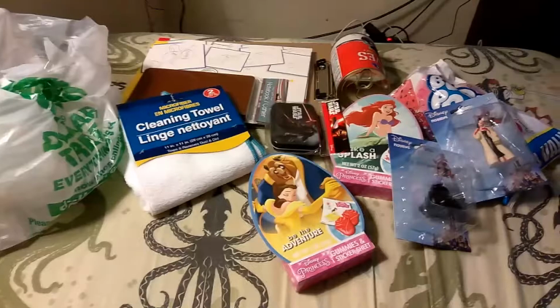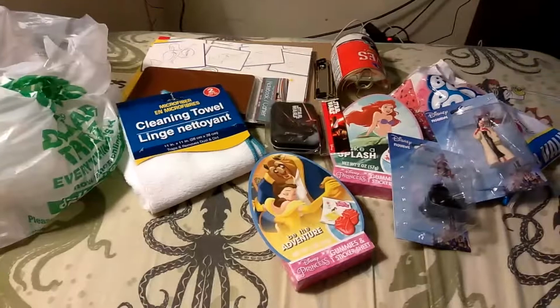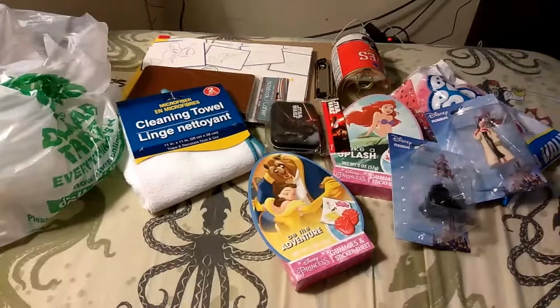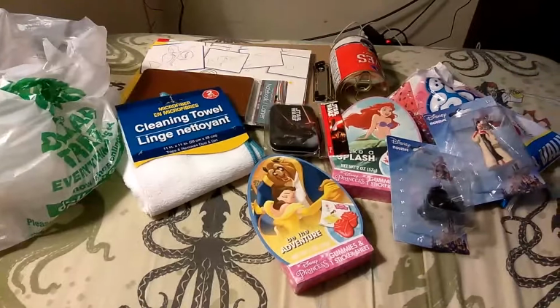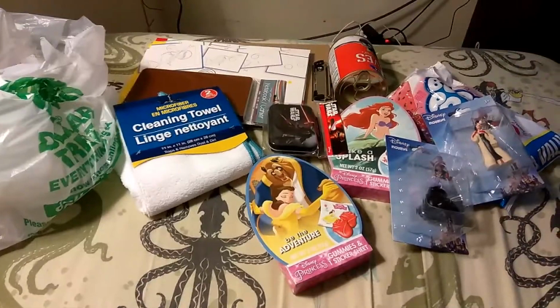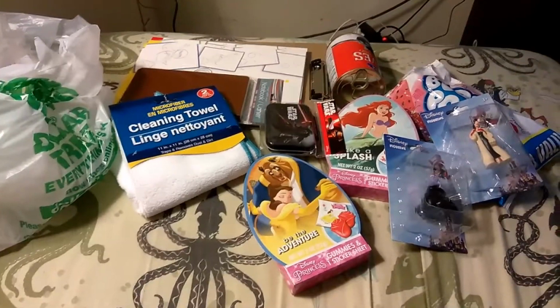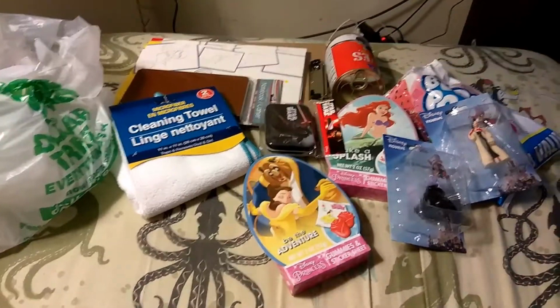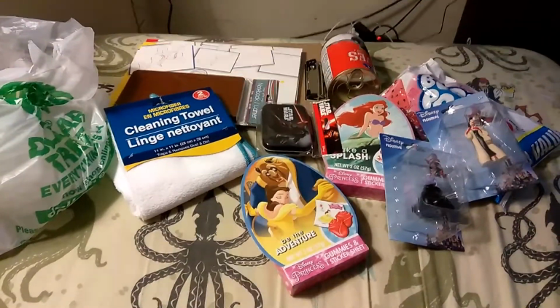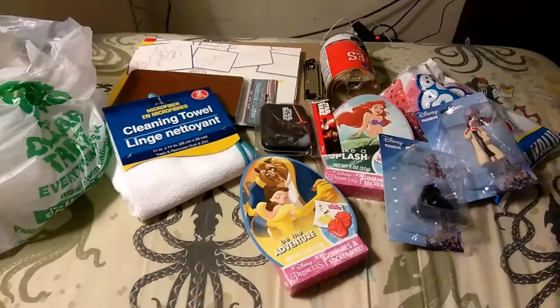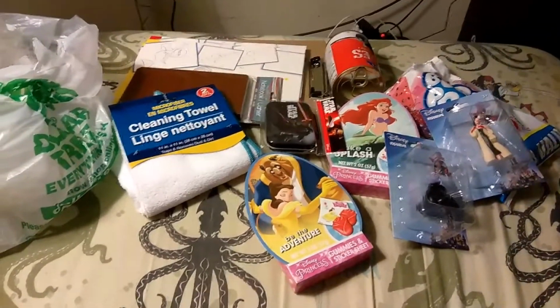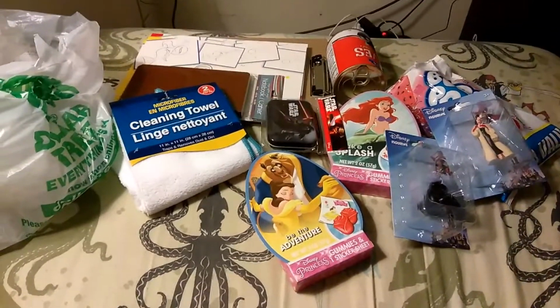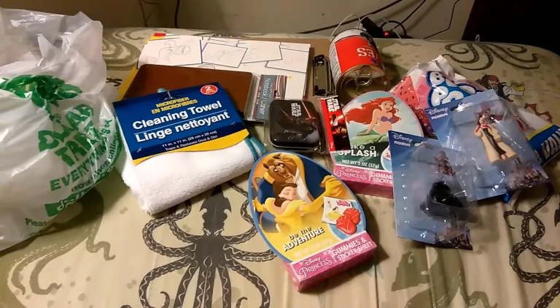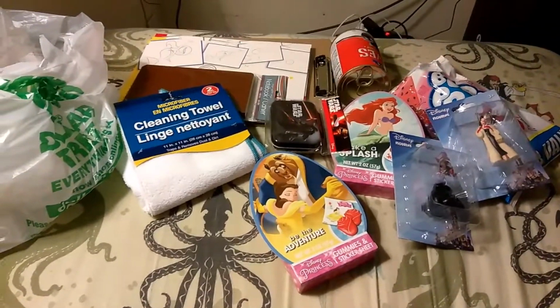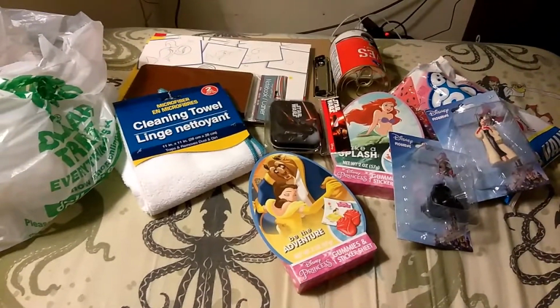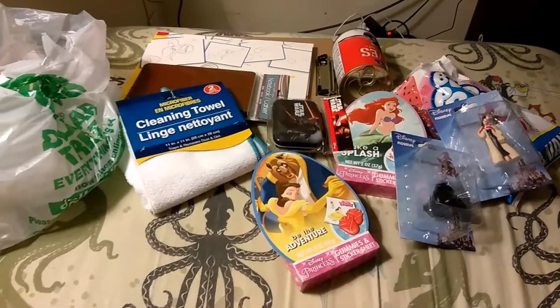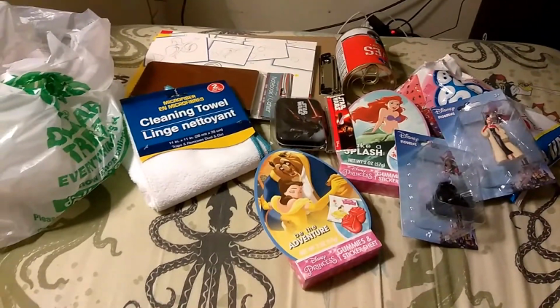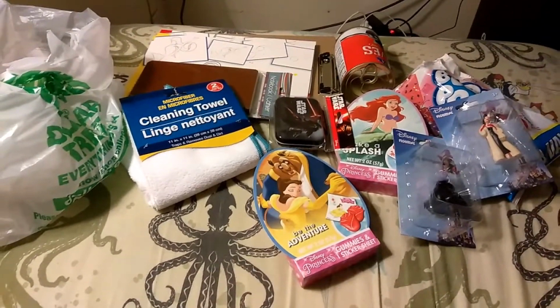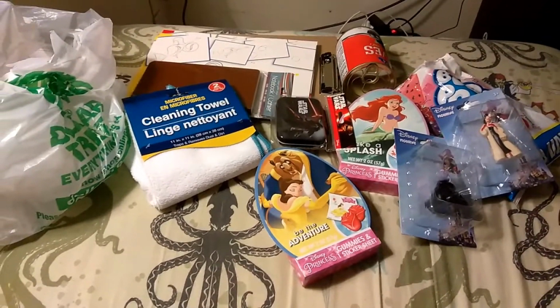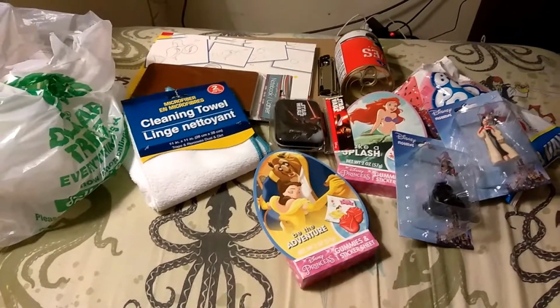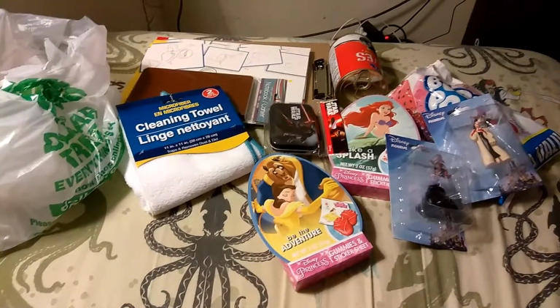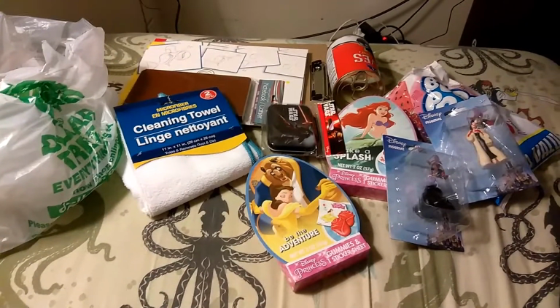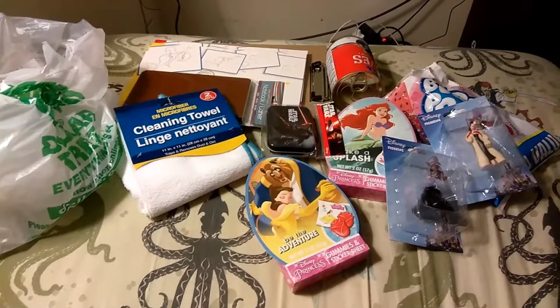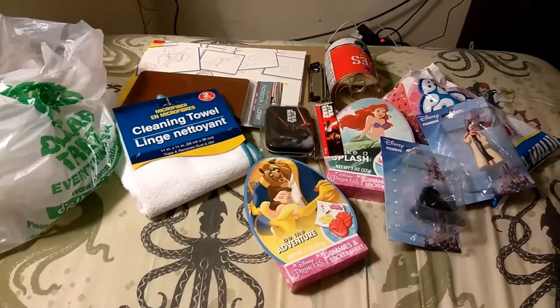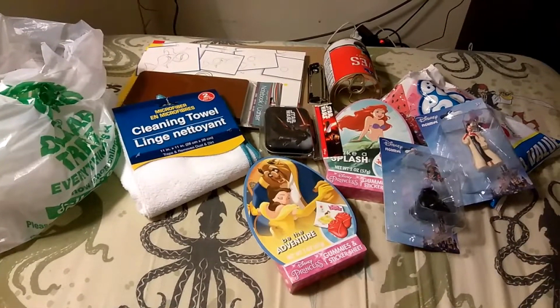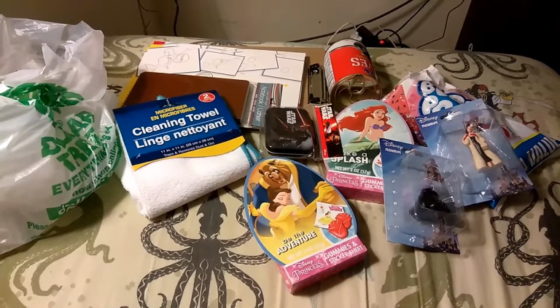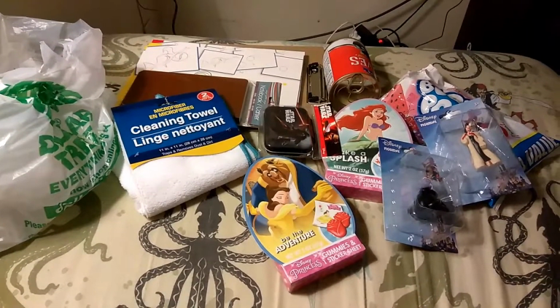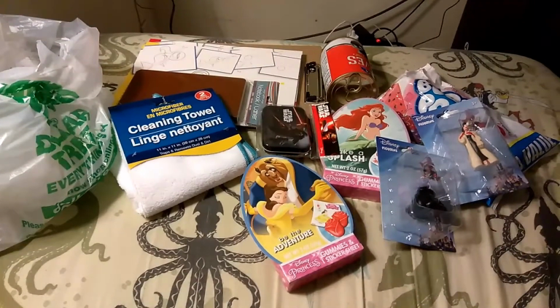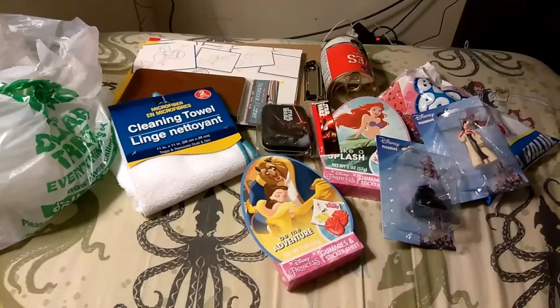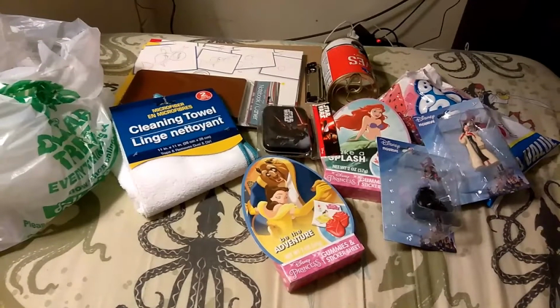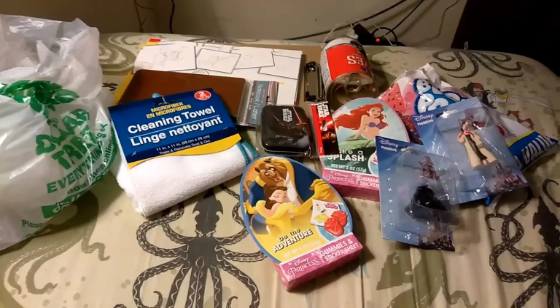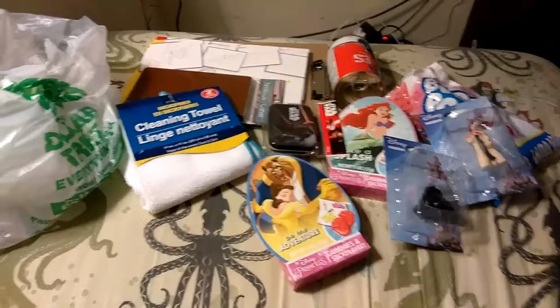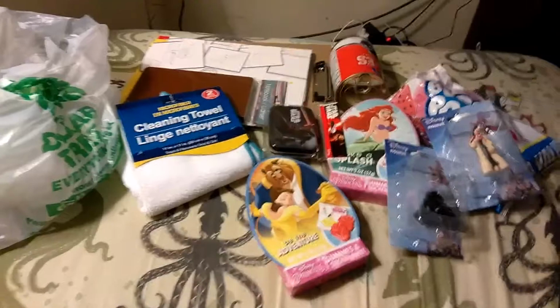Hello everybody, it's me Isabel, aka Jeromia, and today I have a Dollar Tree haul for you guys.